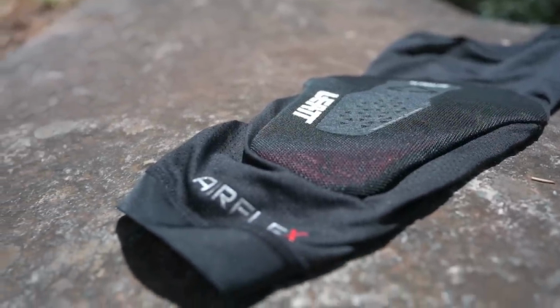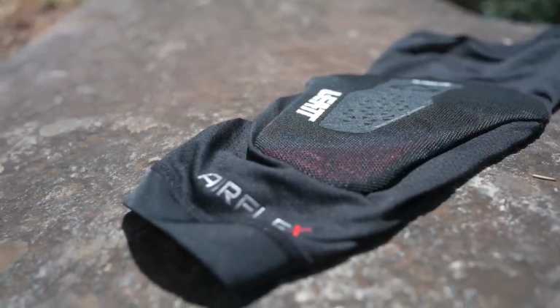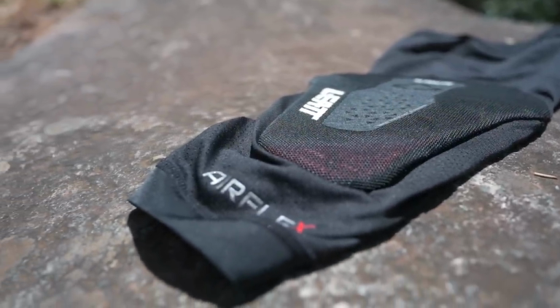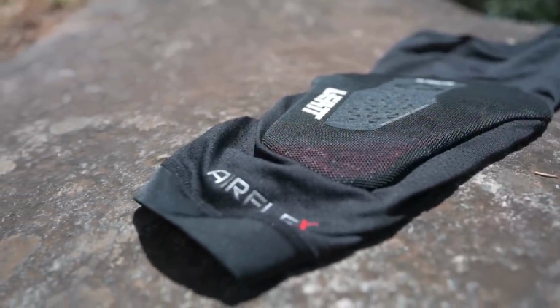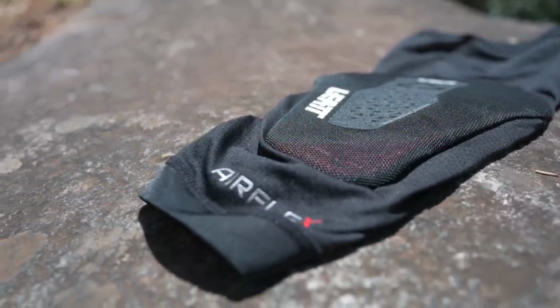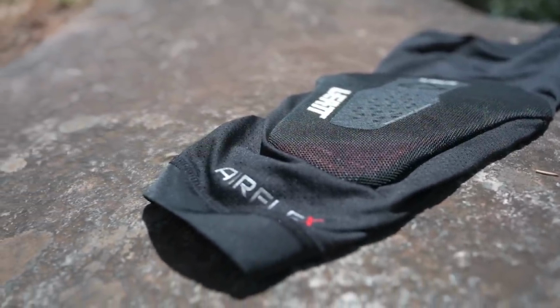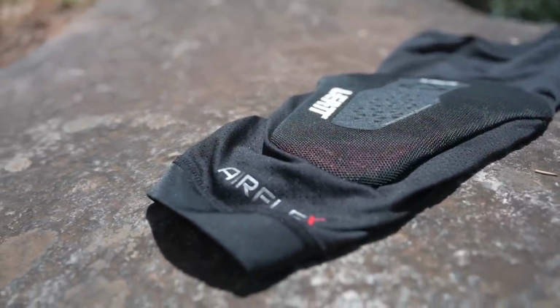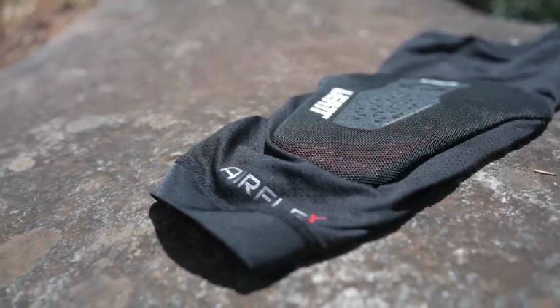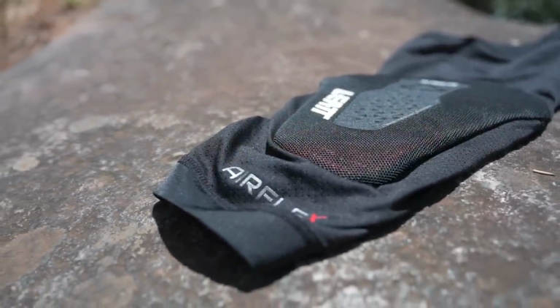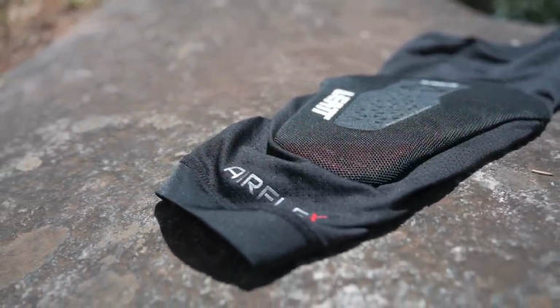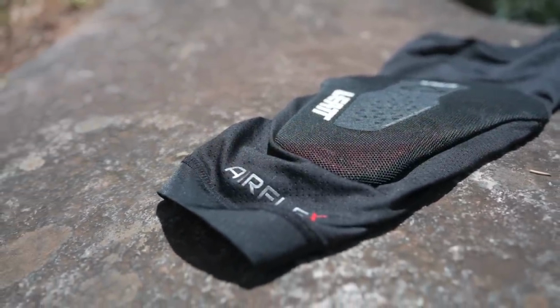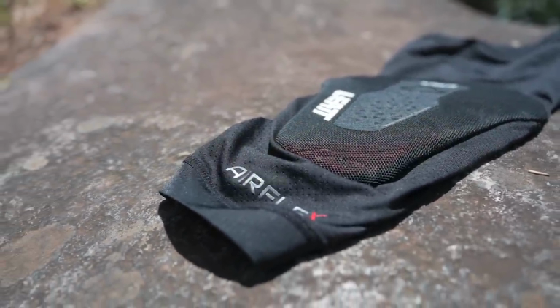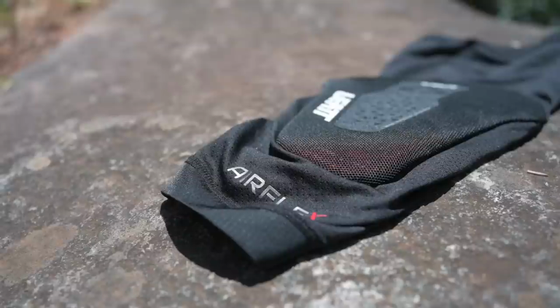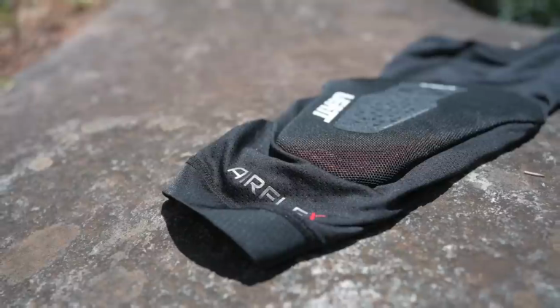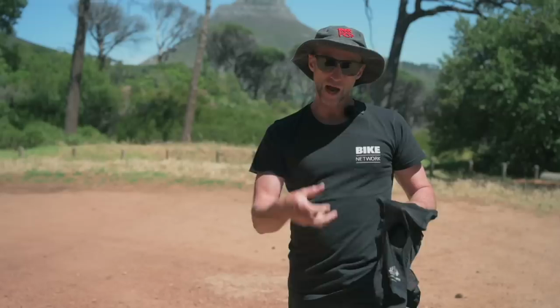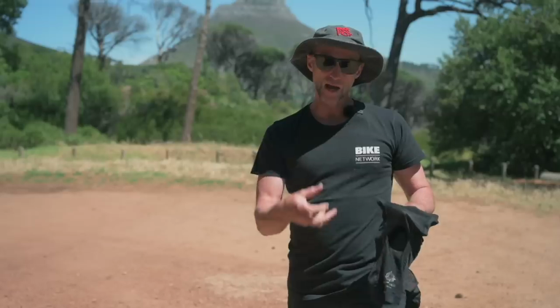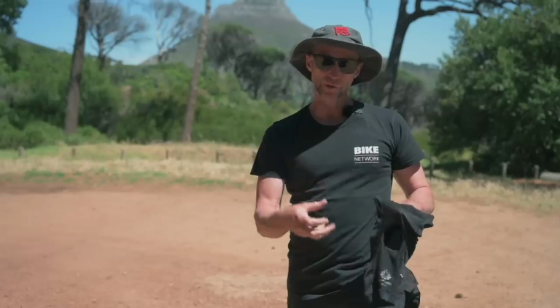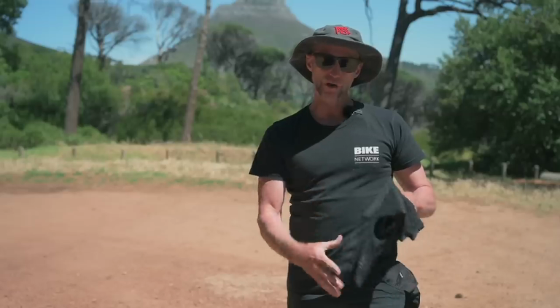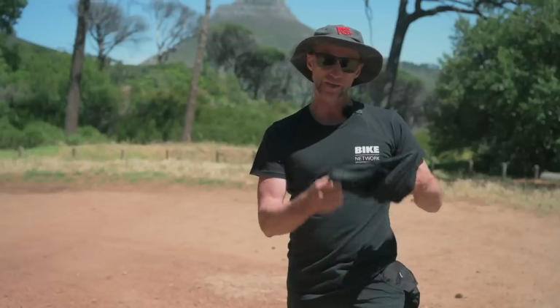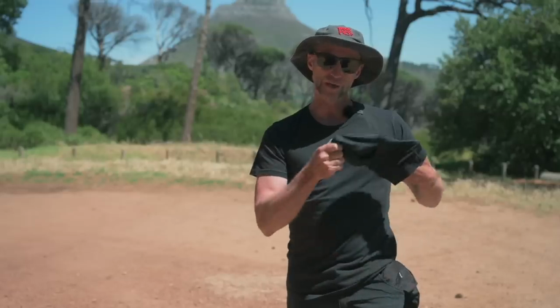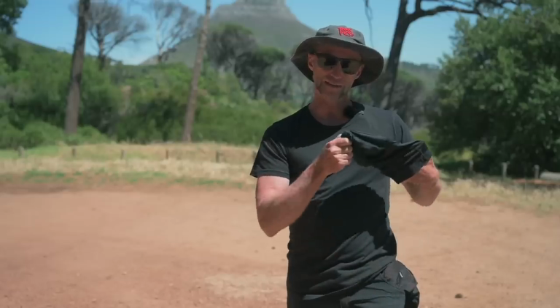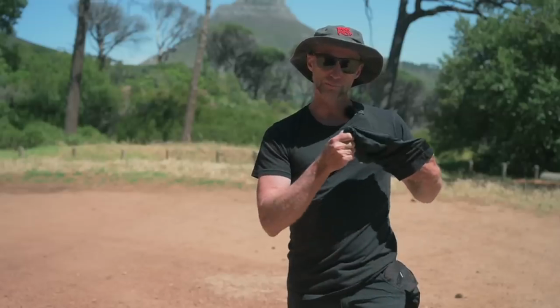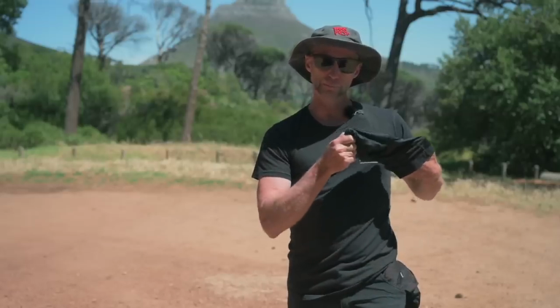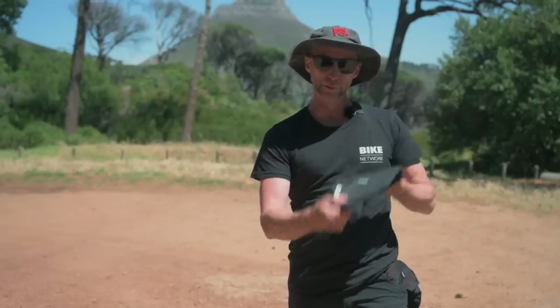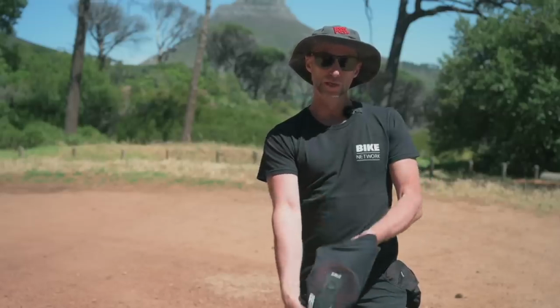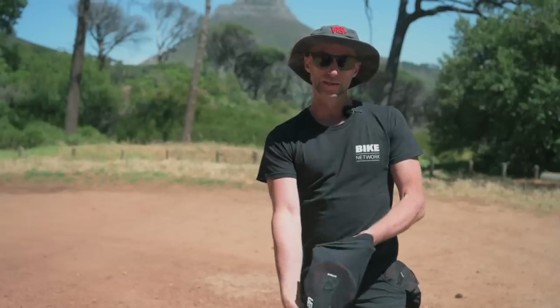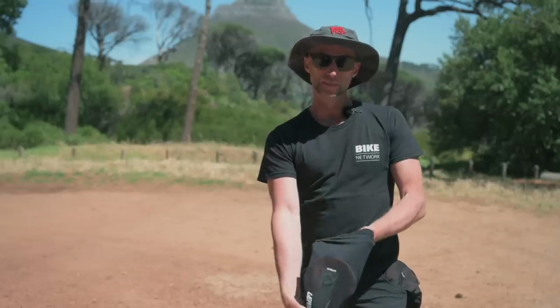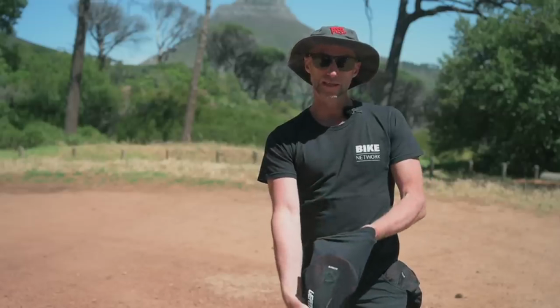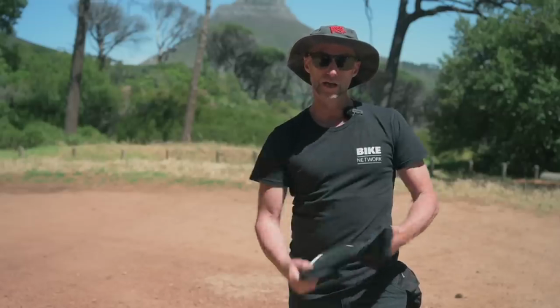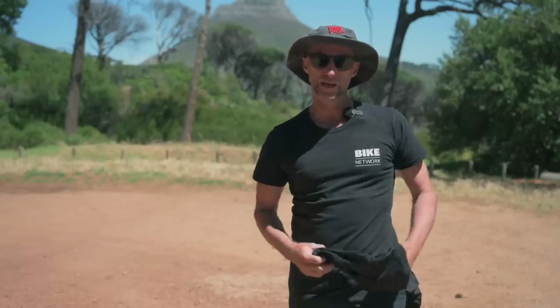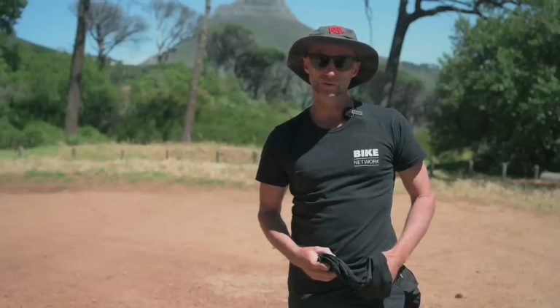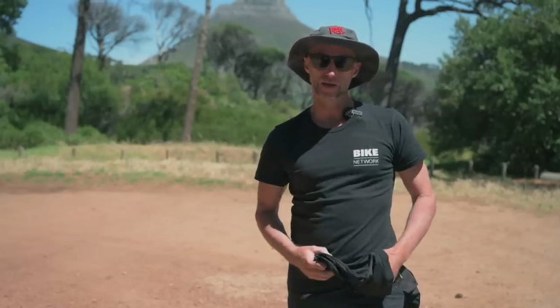My tip with this one: run the gripper at the bottom quite high up your calf. That way it doesn't pull the knee pad down as you ride.